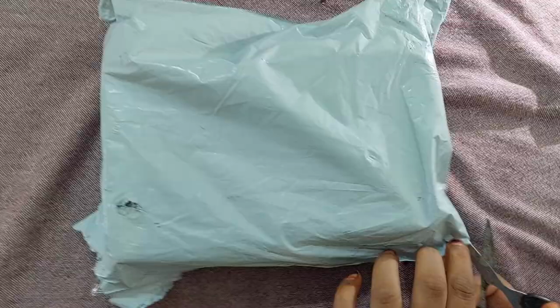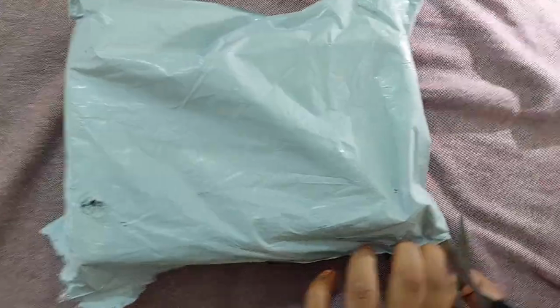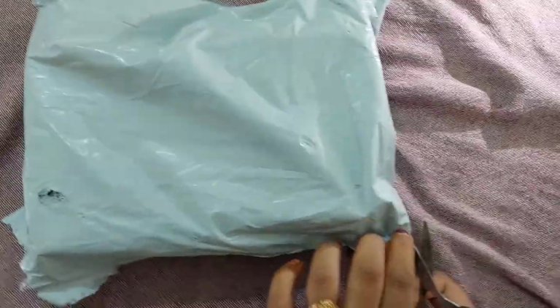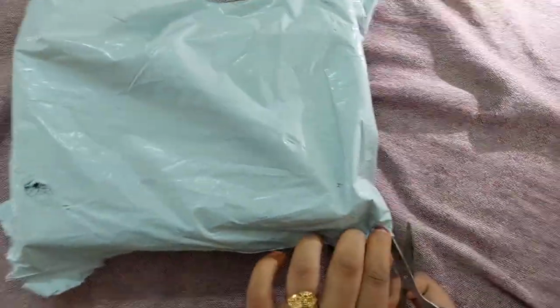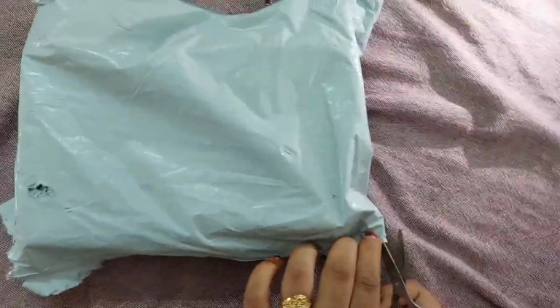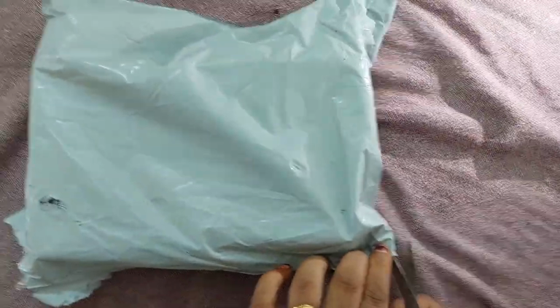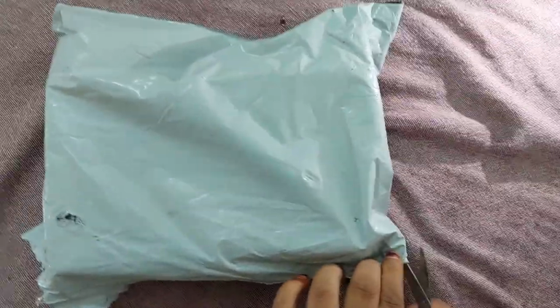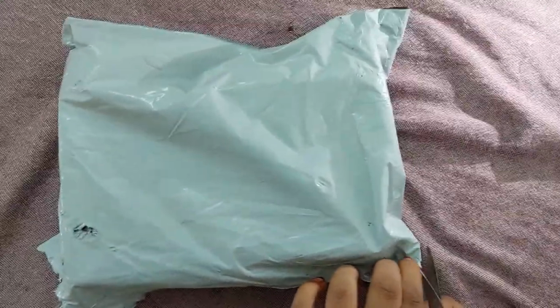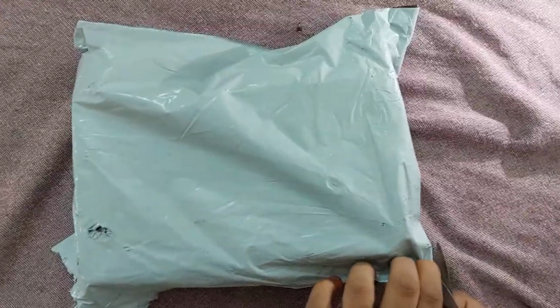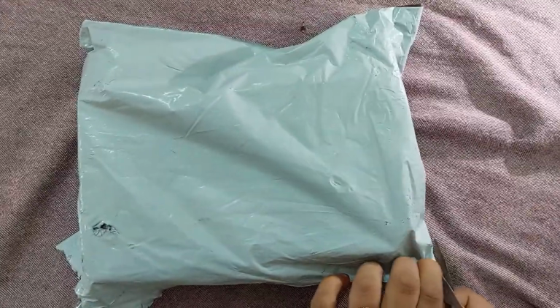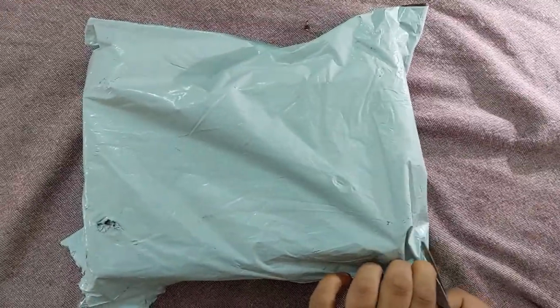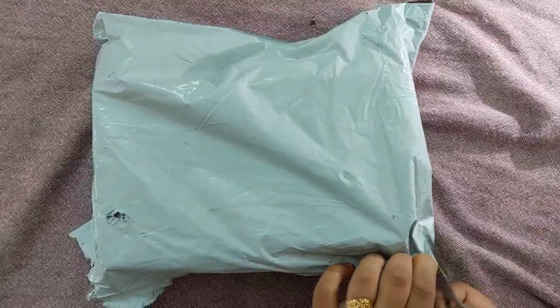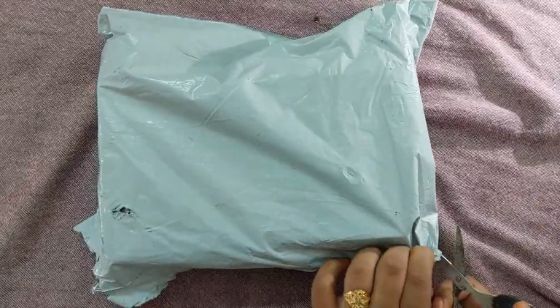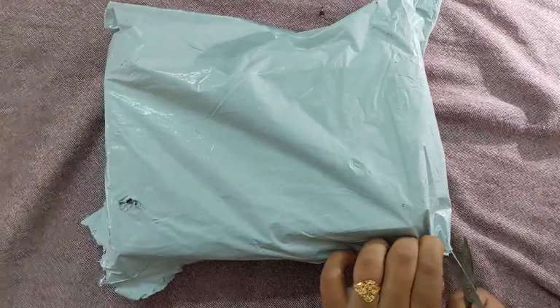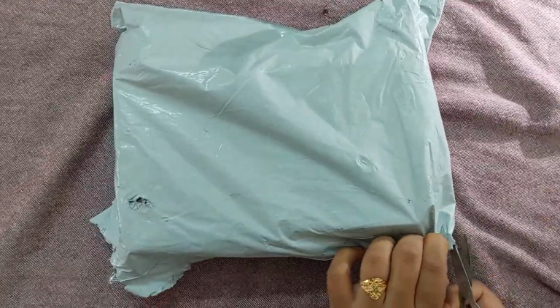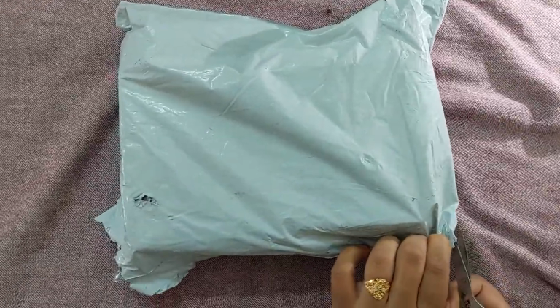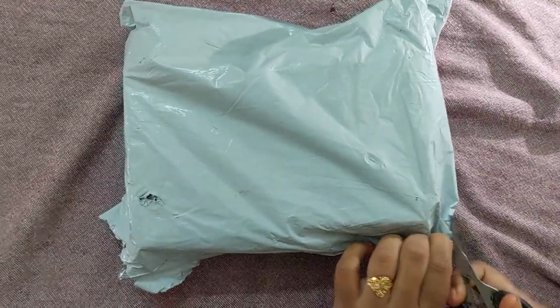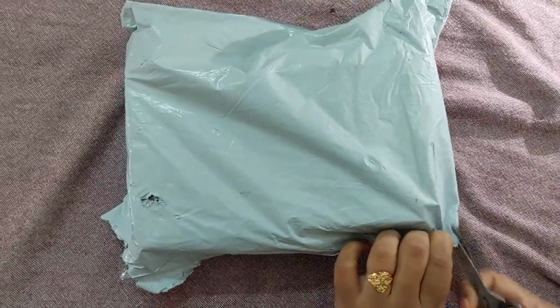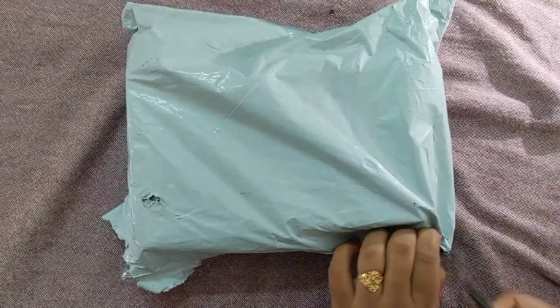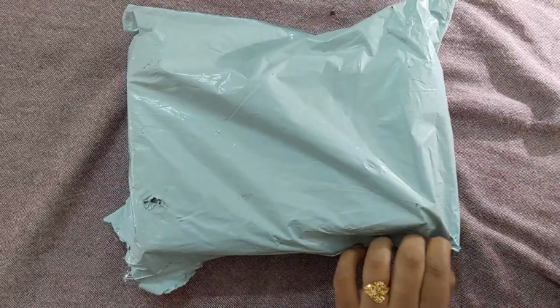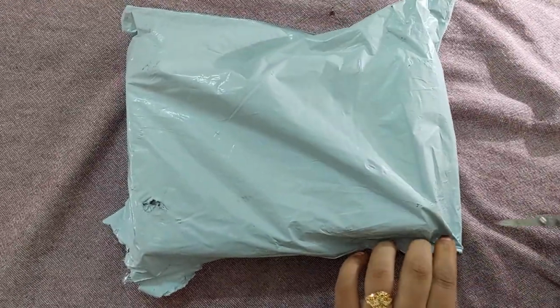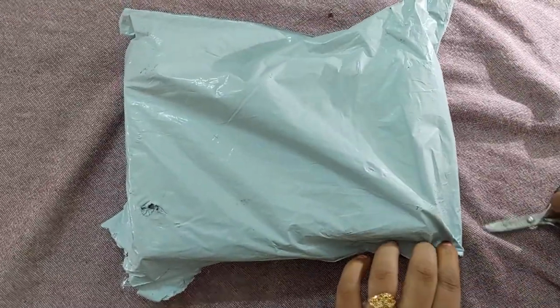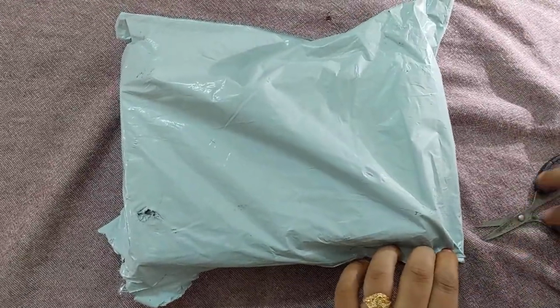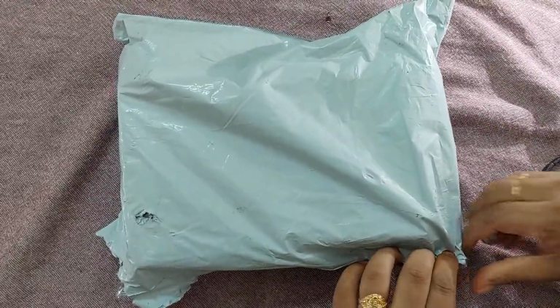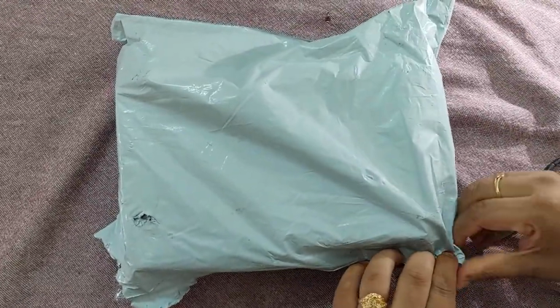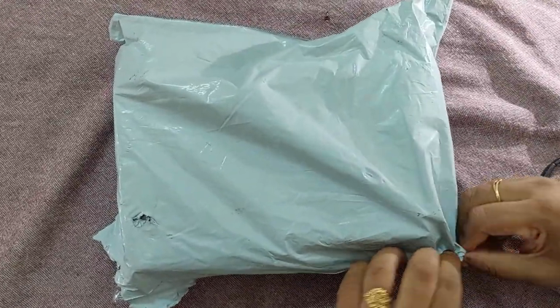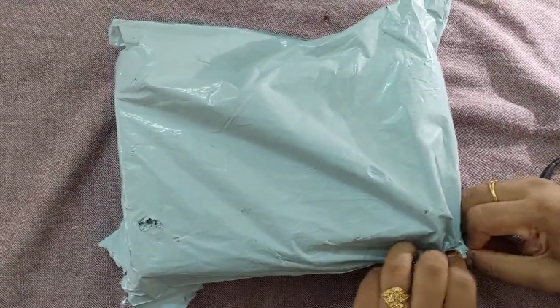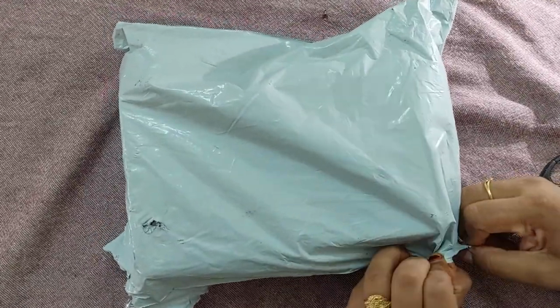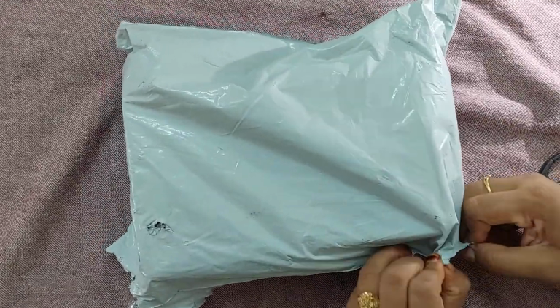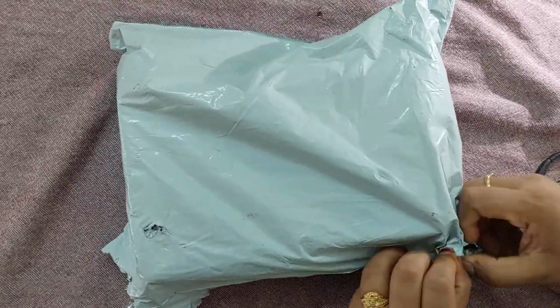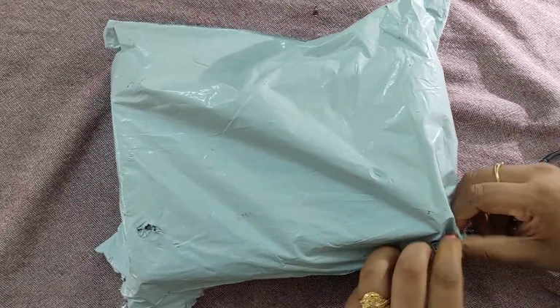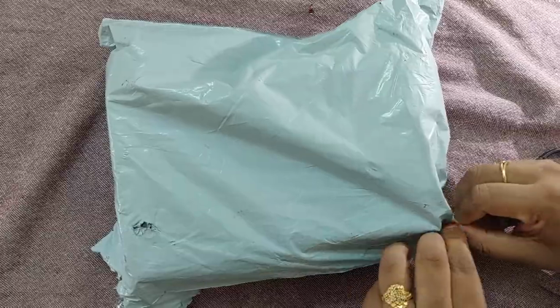Okay, the unboxing — what is it, Papa? Let's talk about it.